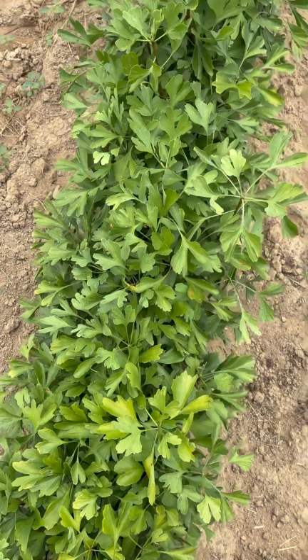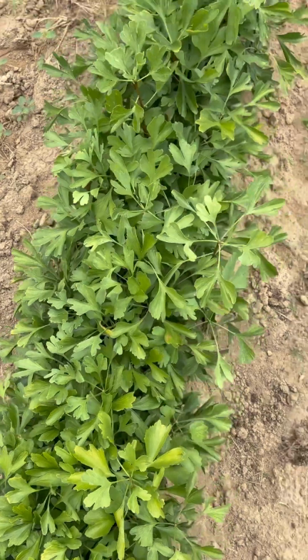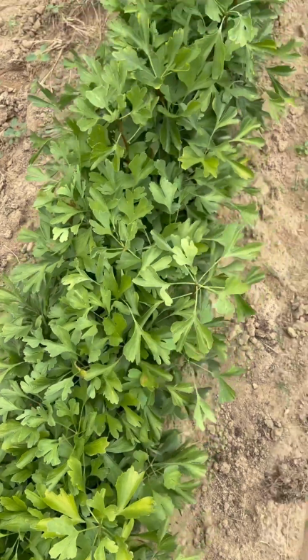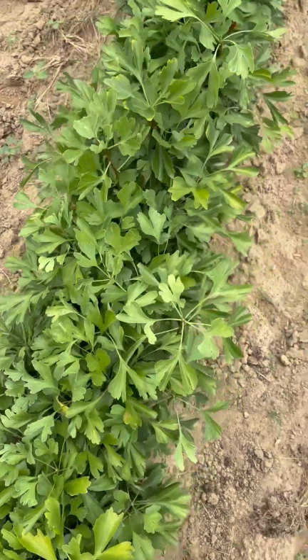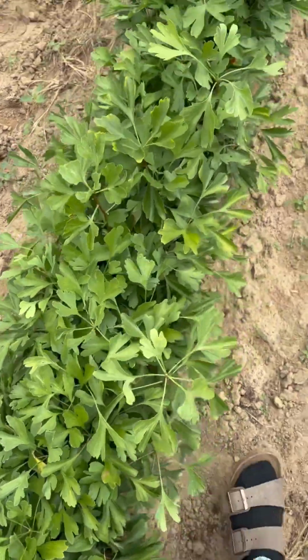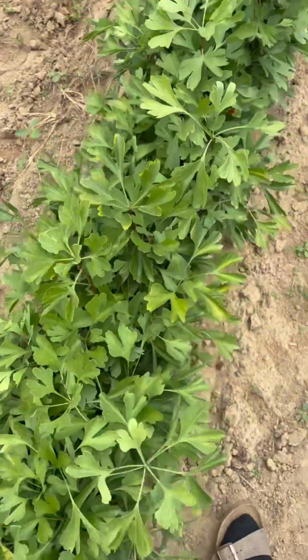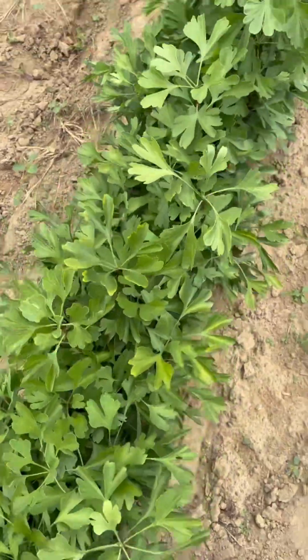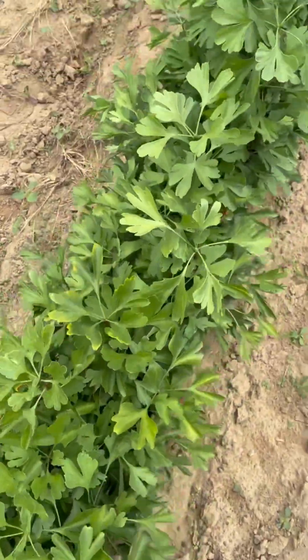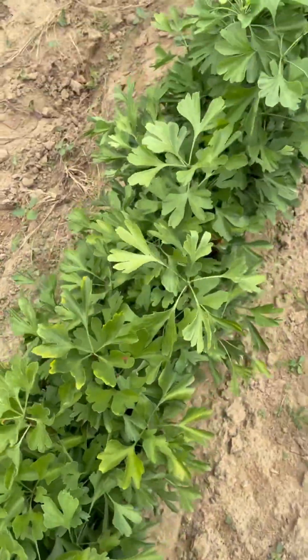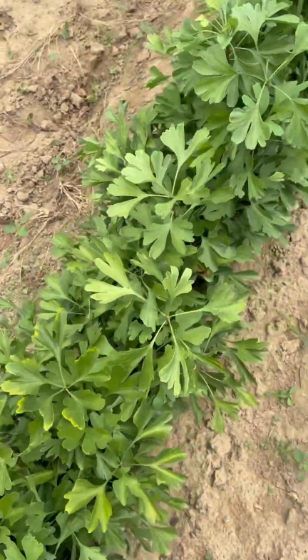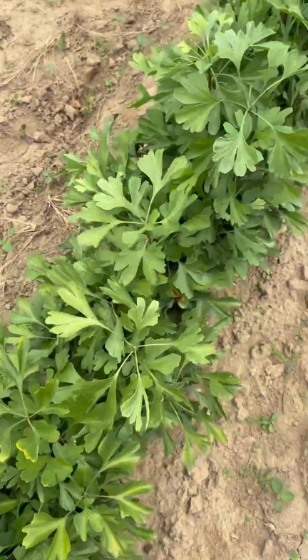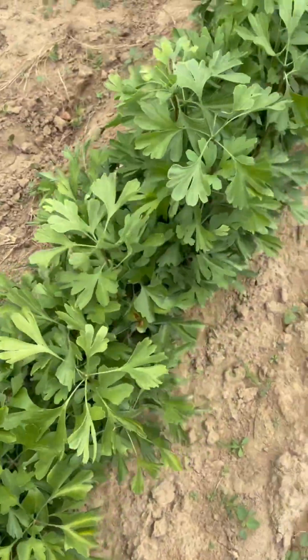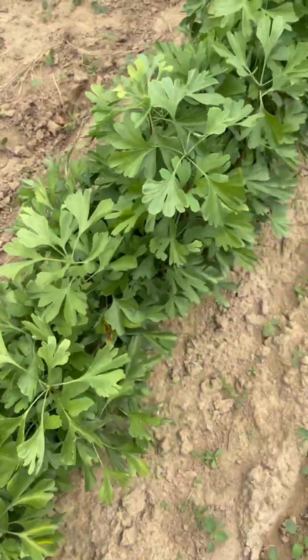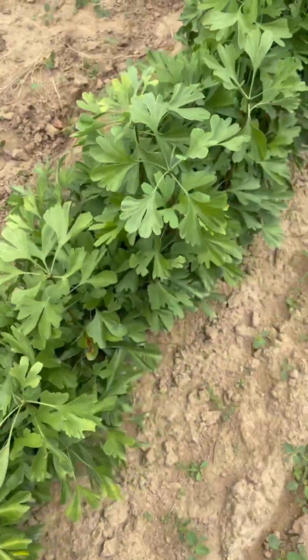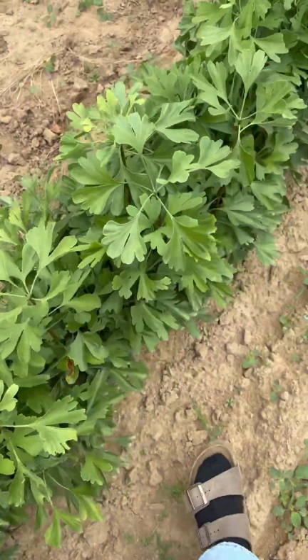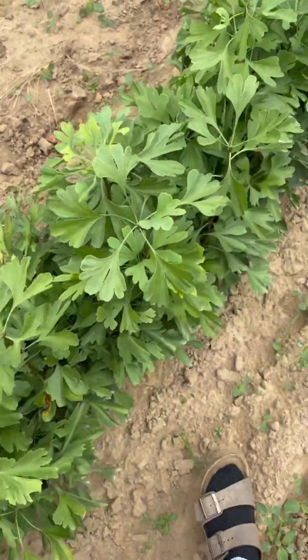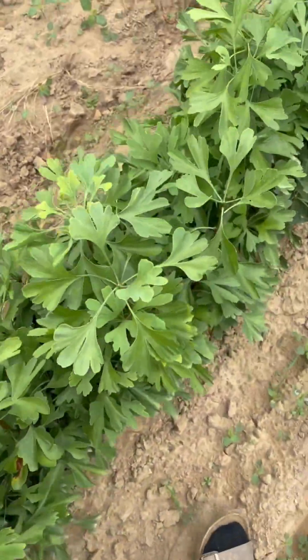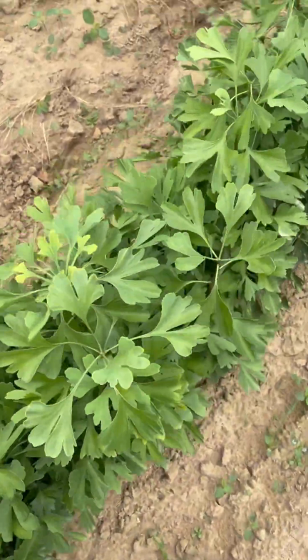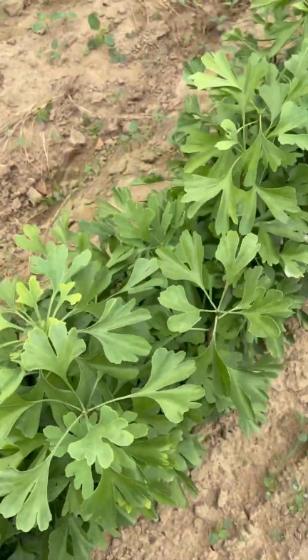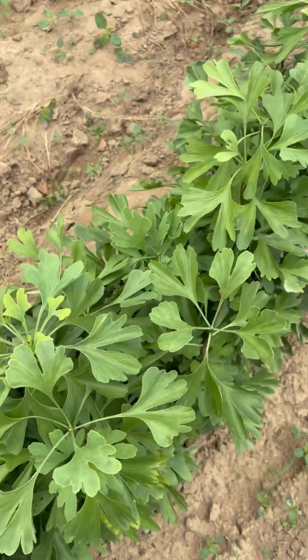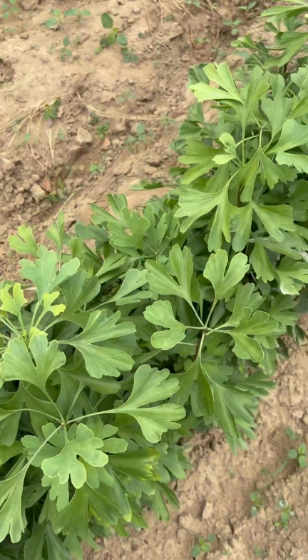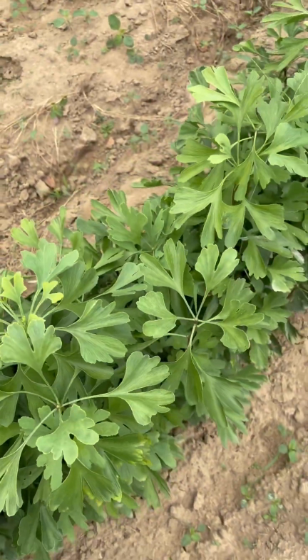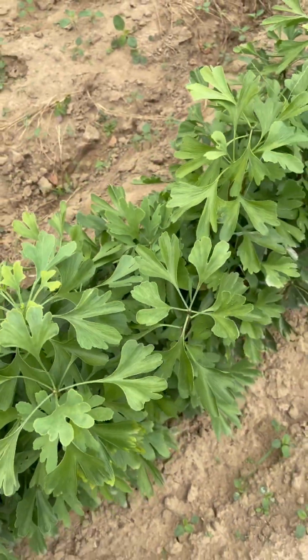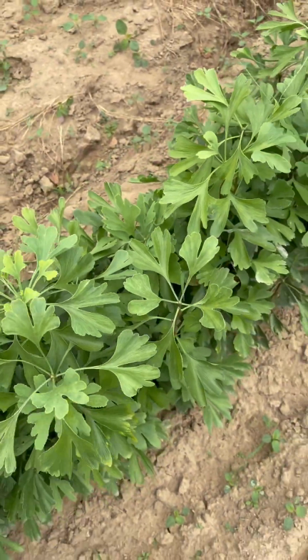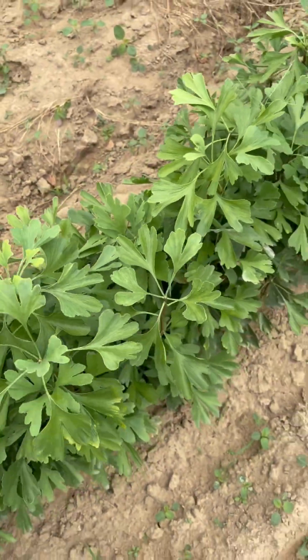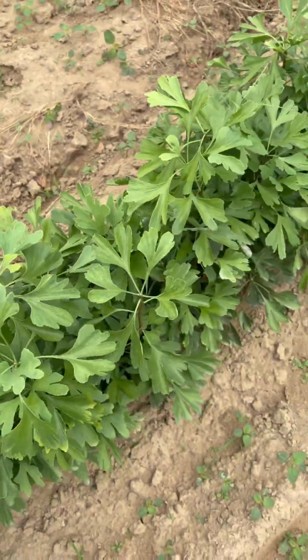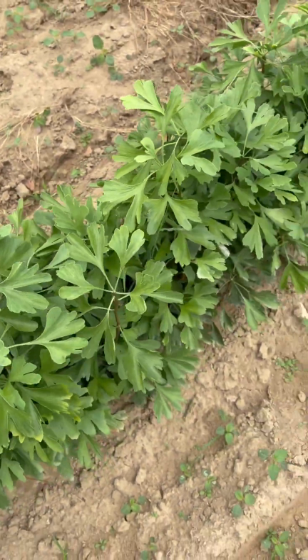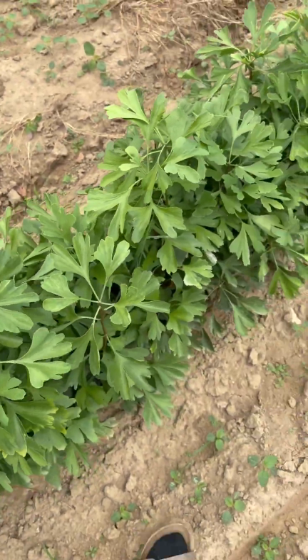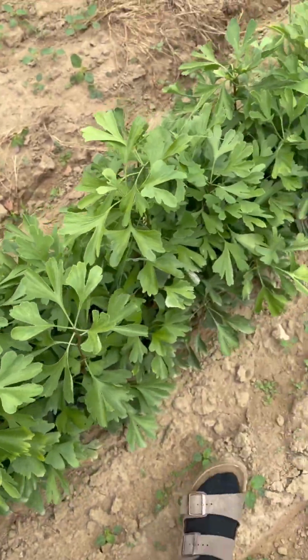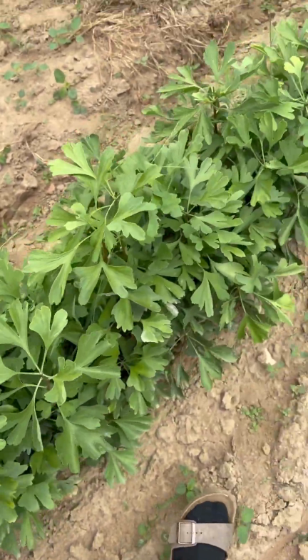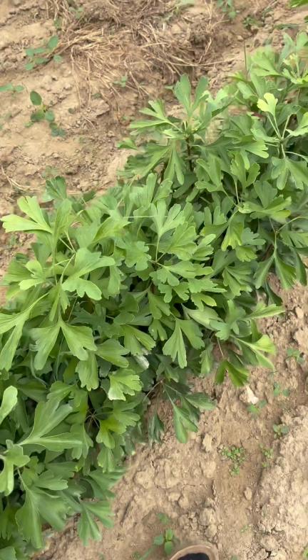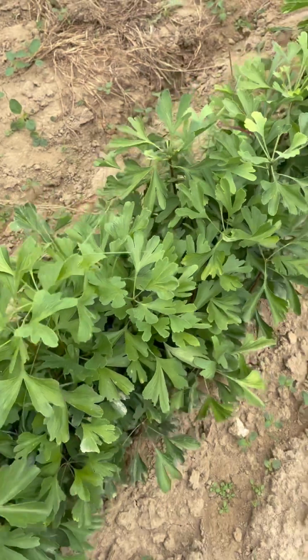Hey guys, it's Bailey with TN Nursery. I'm going to show y'all our ginkgo today. These are our ginkgo seedlings.